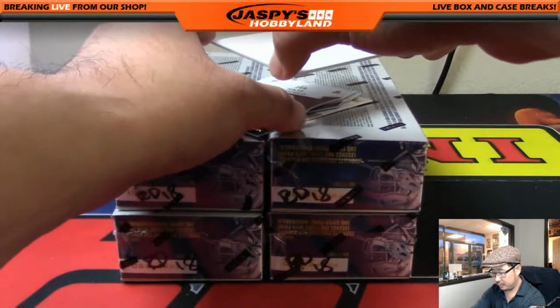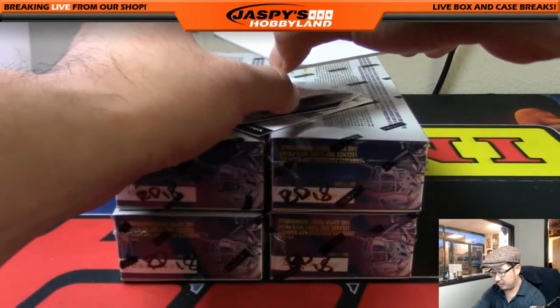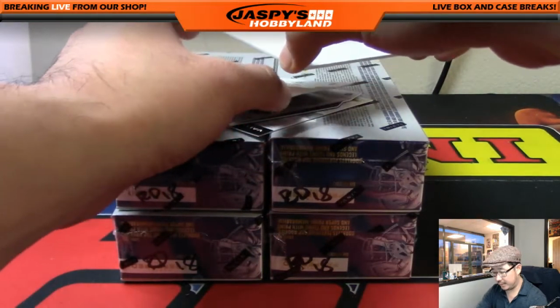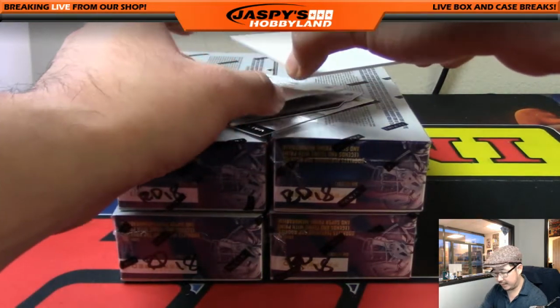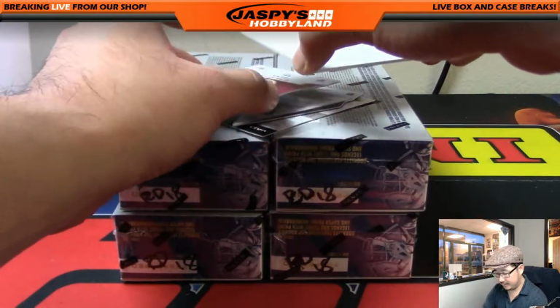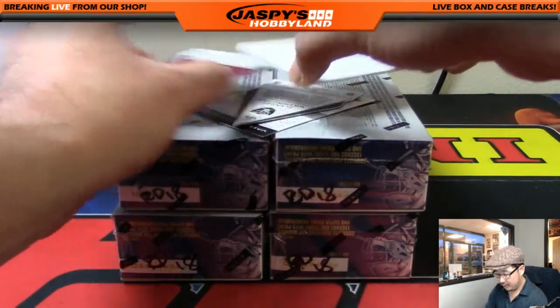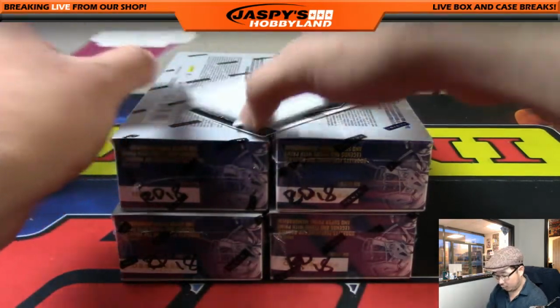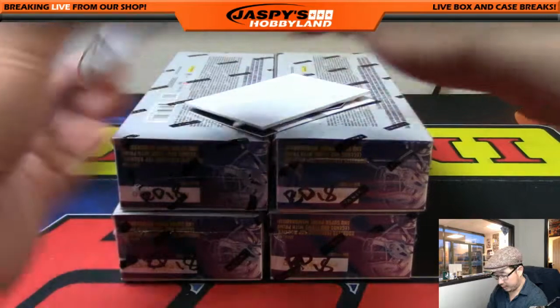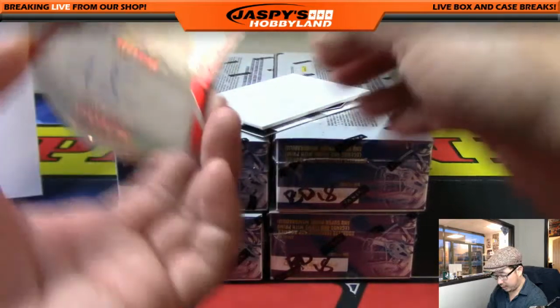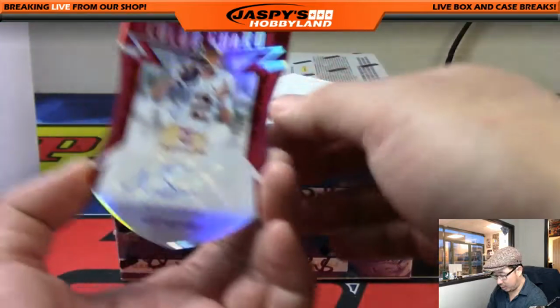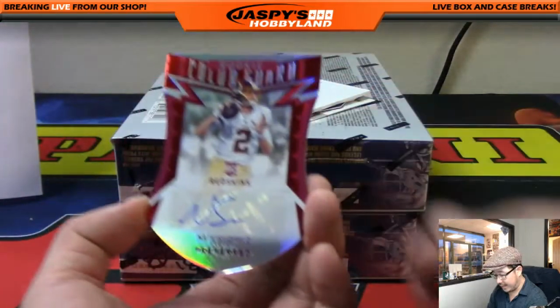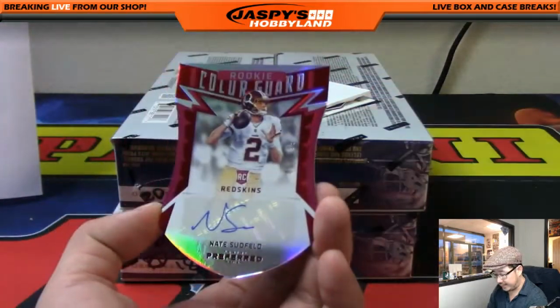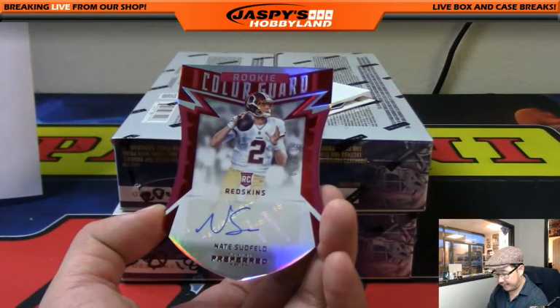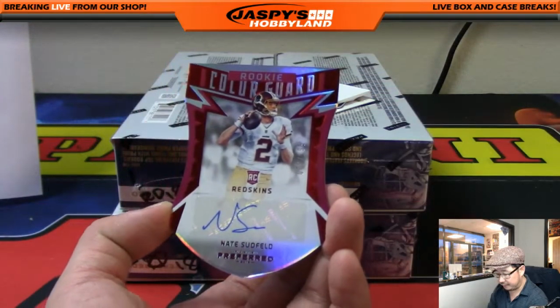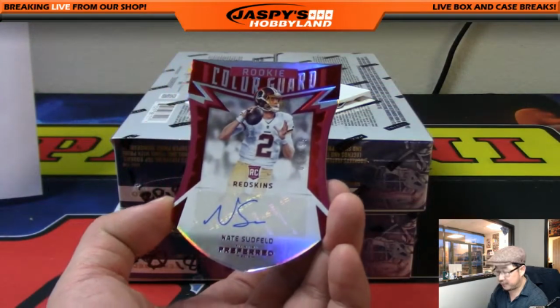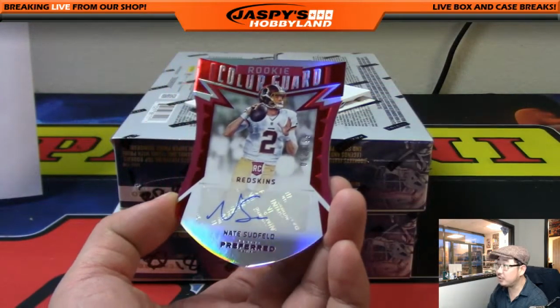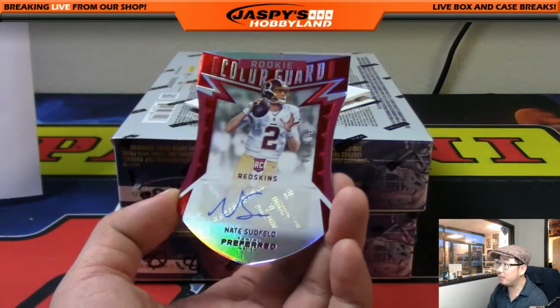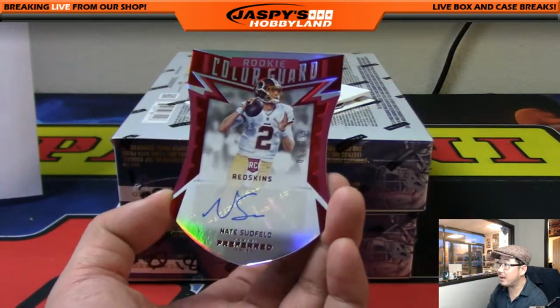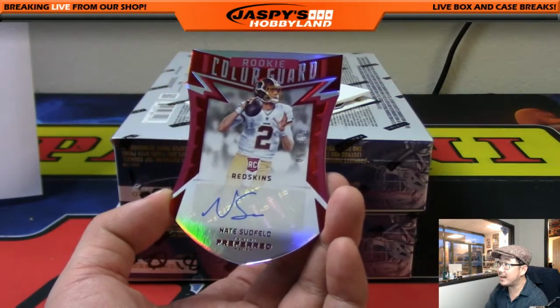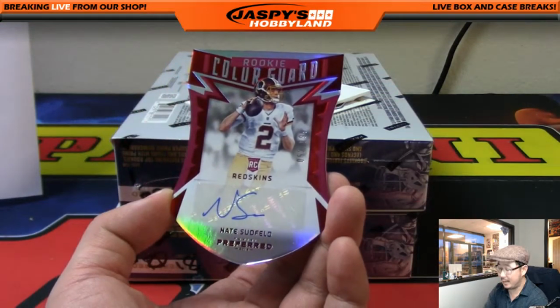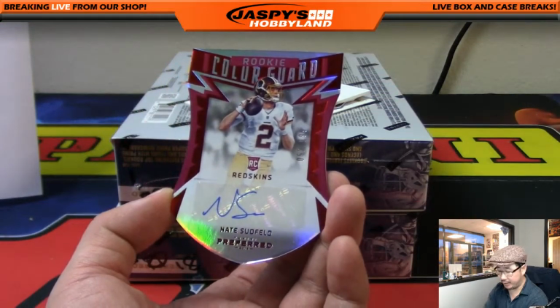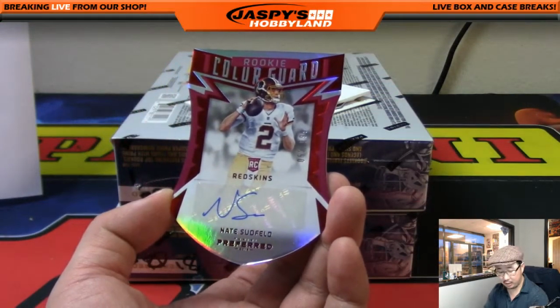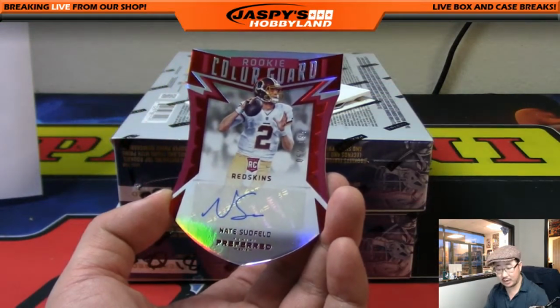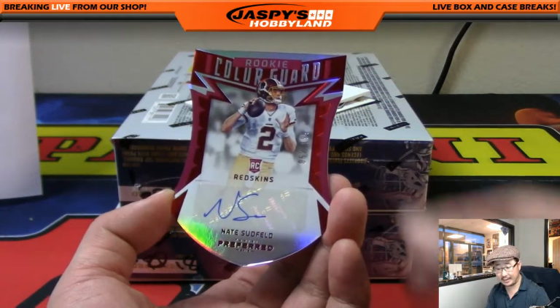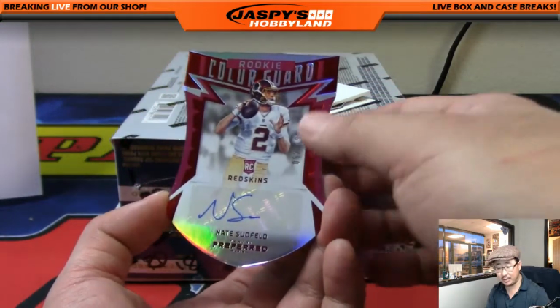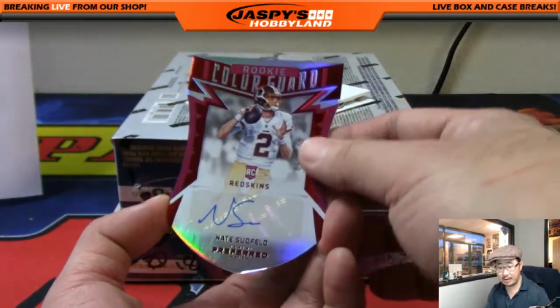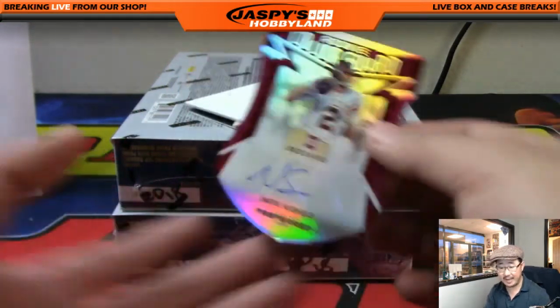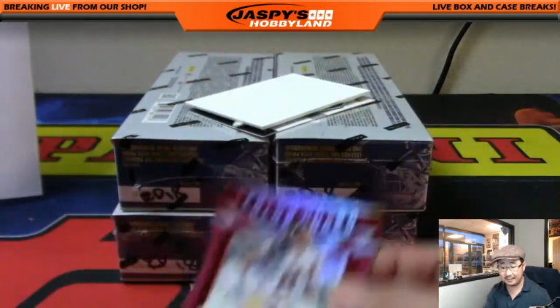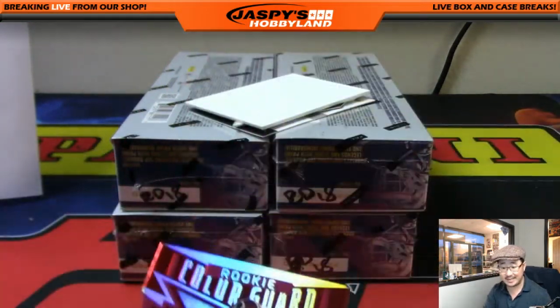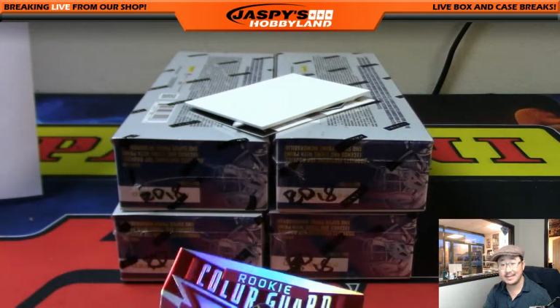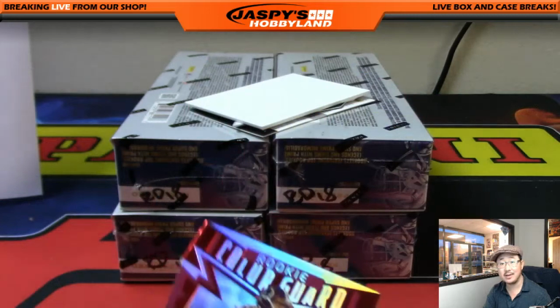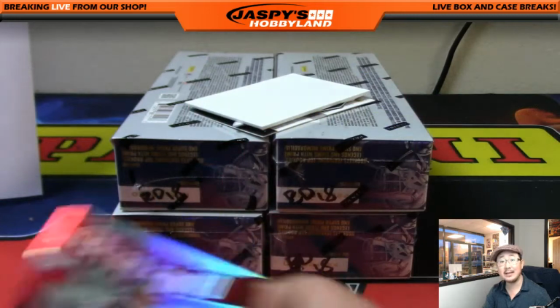We've got rookie color guard — Nate Sudfeld, 52 out of 199 — rookie color guard die cut autograph for the NFC East. Lee.